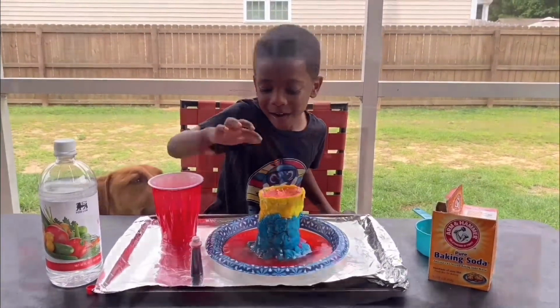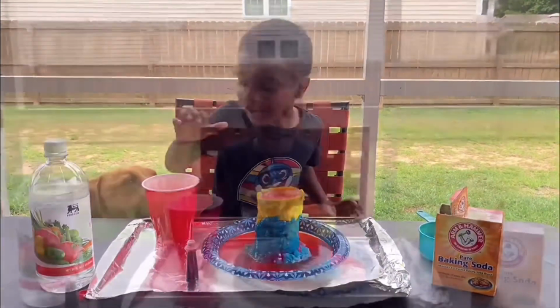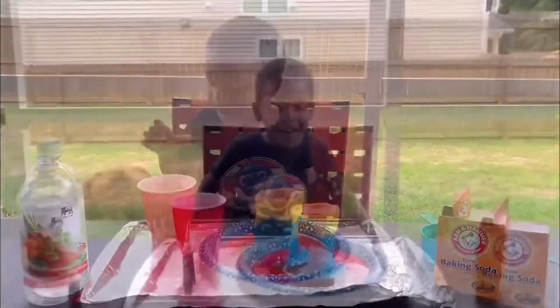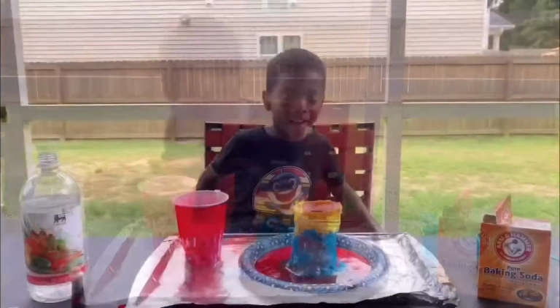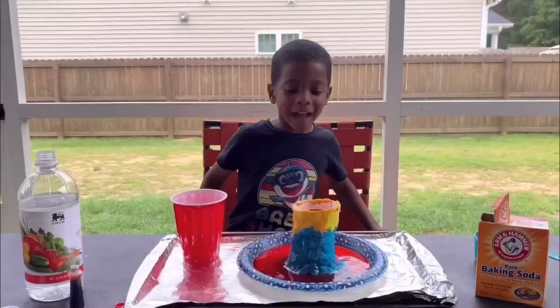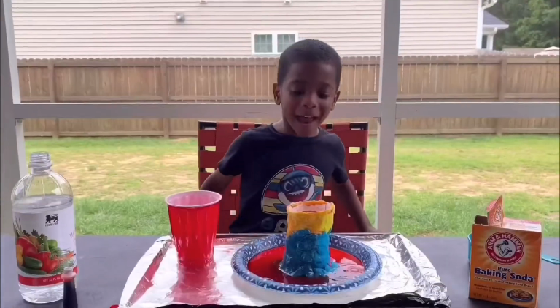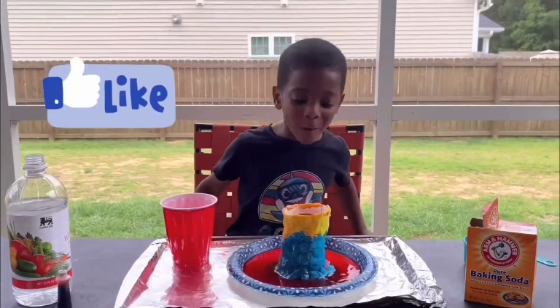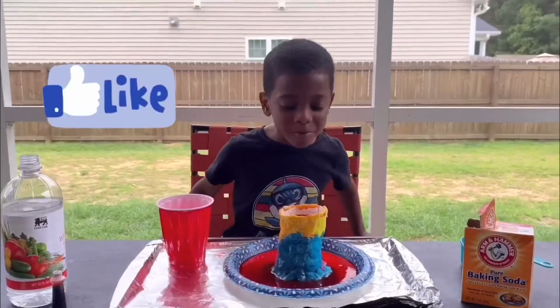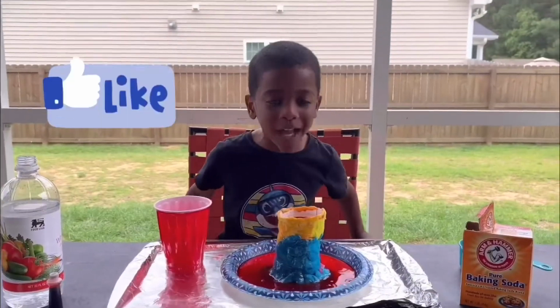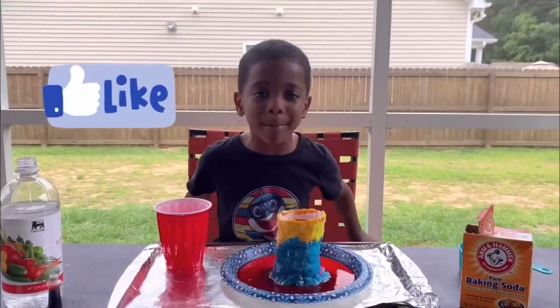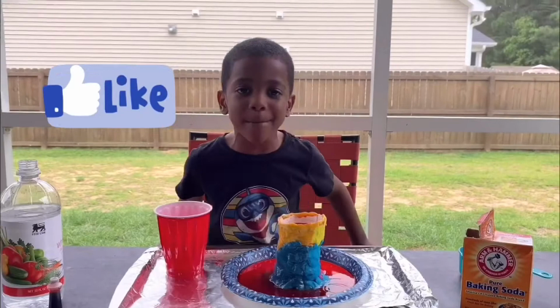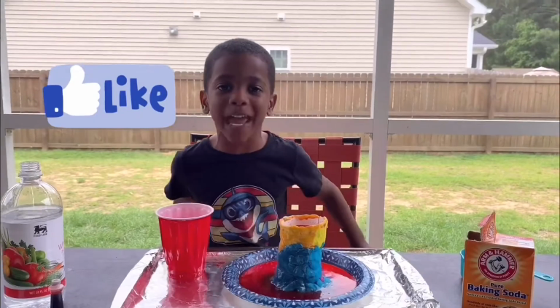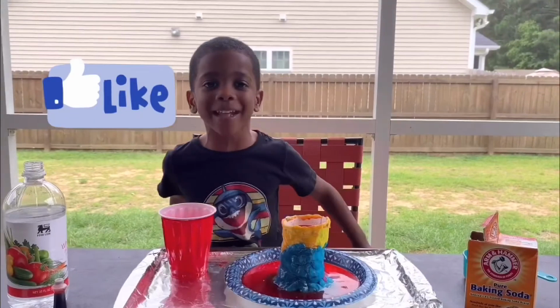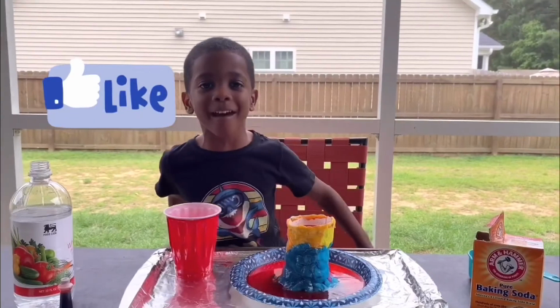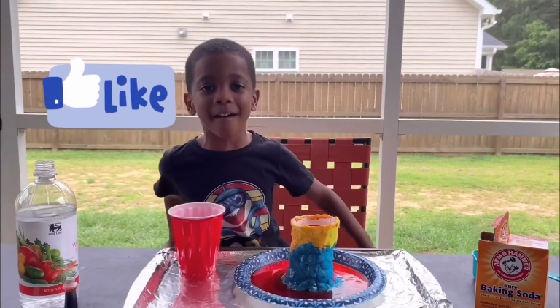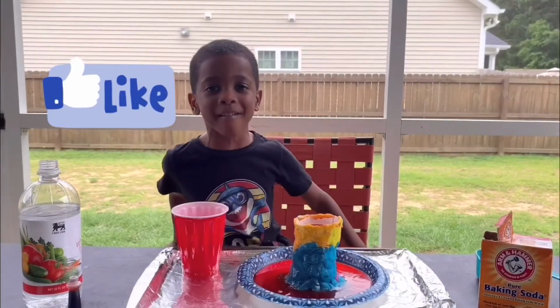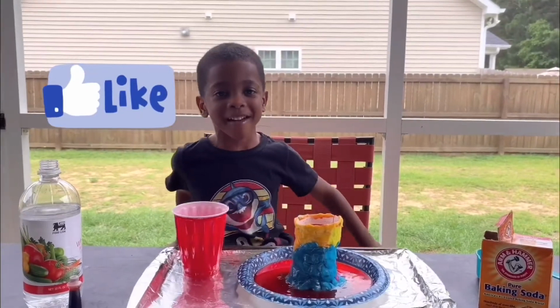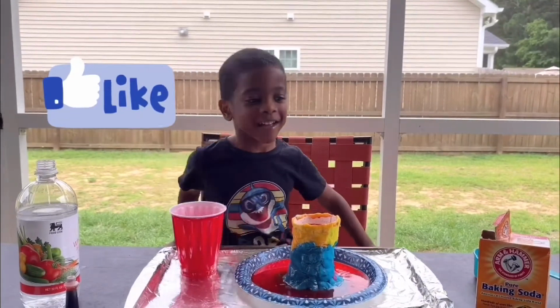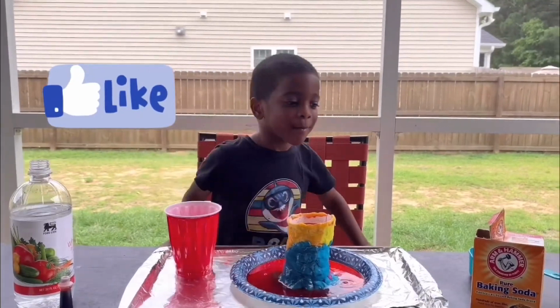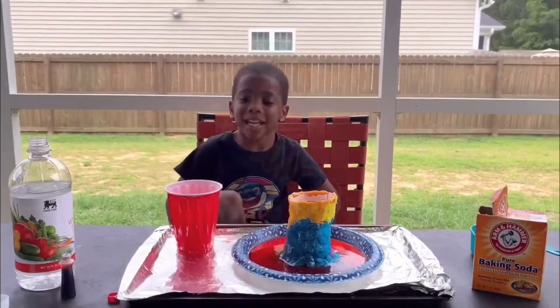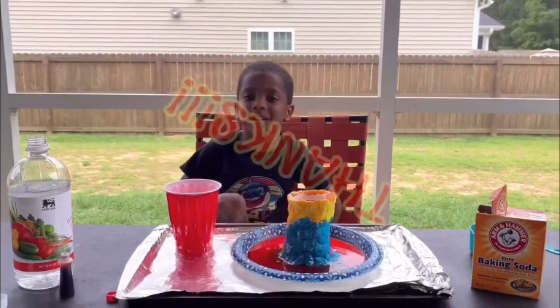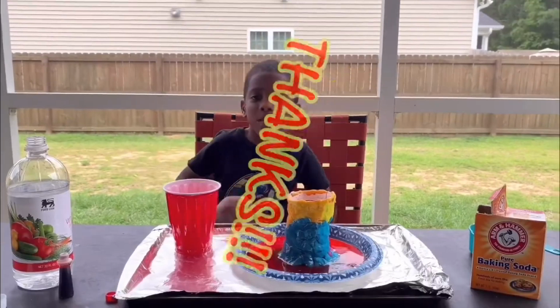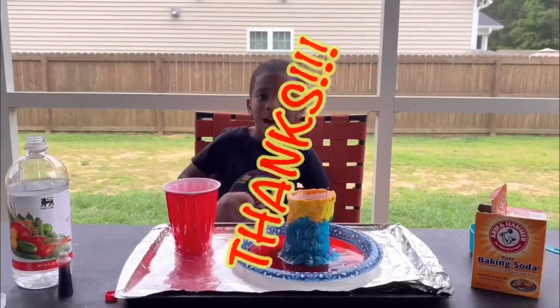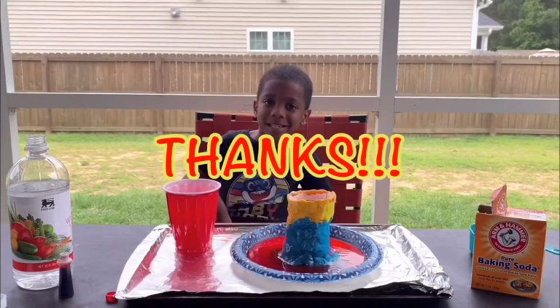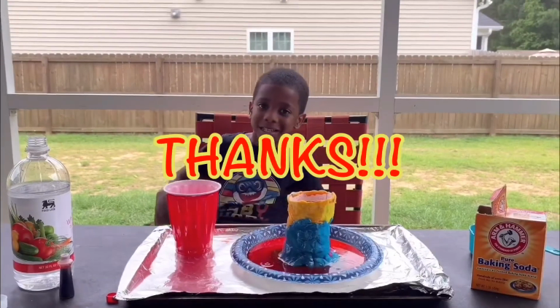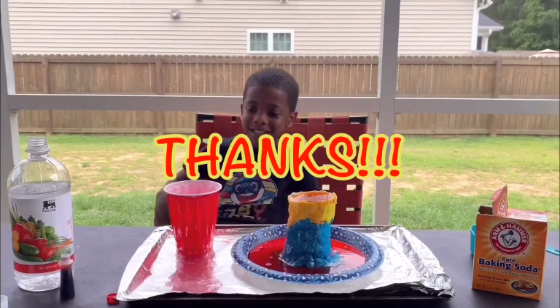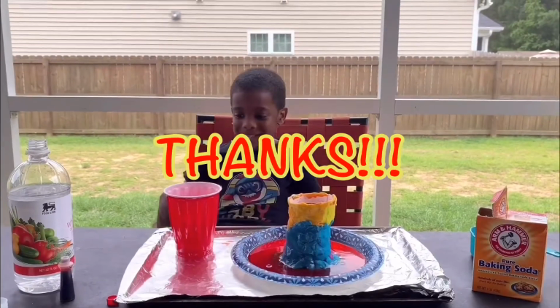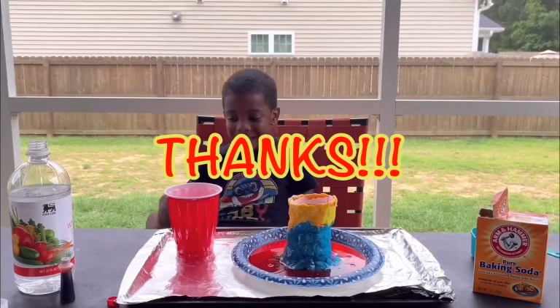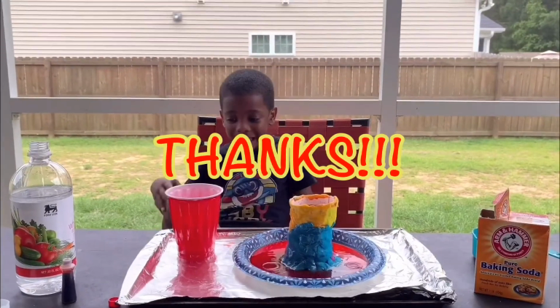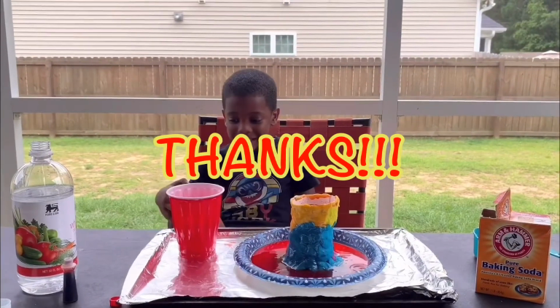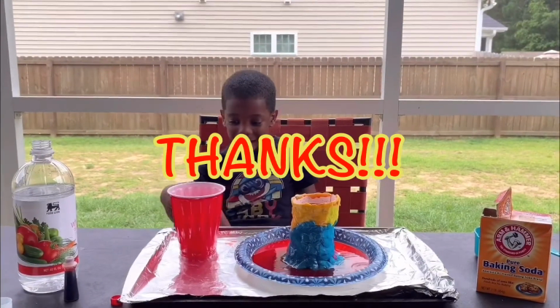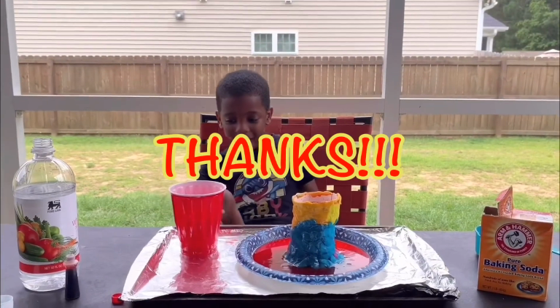I hope you like my volcano. Thanks for watching. See you next time.